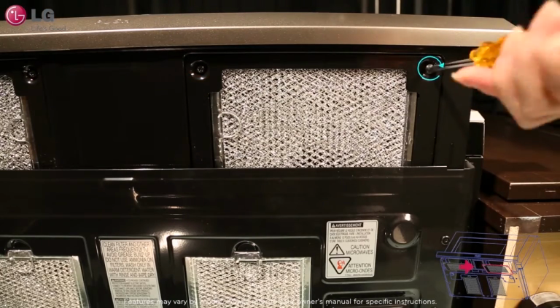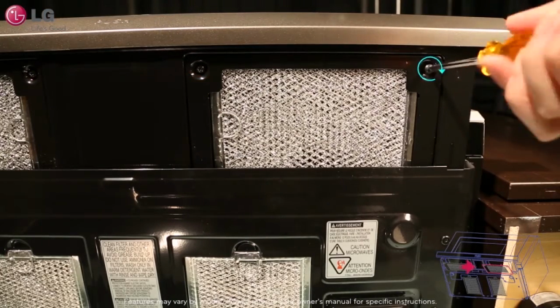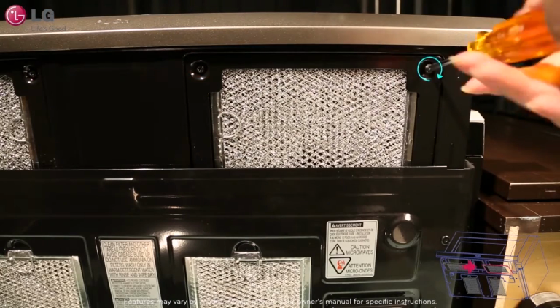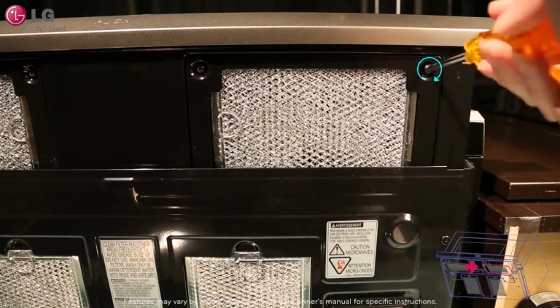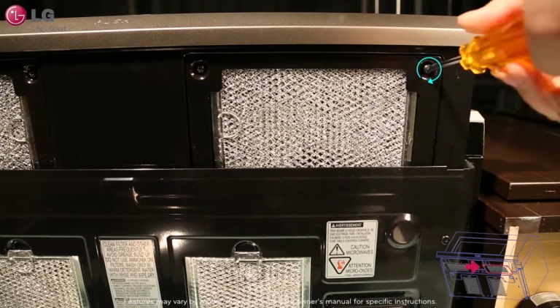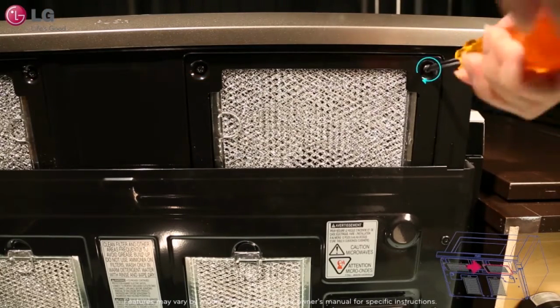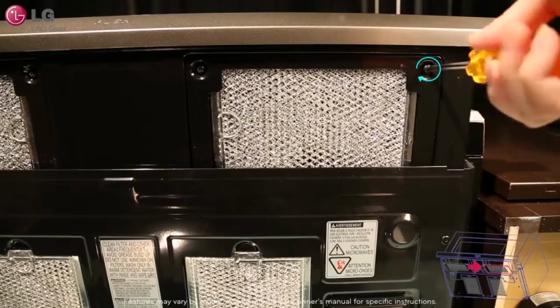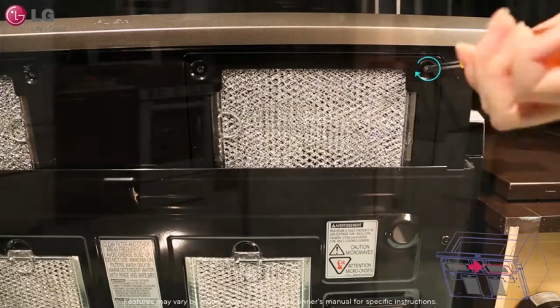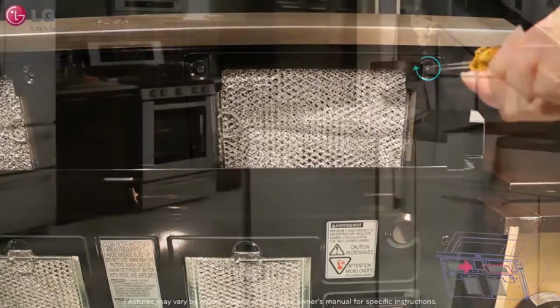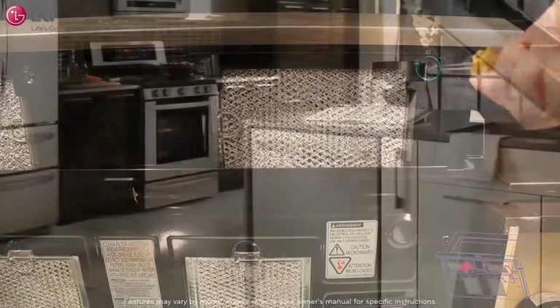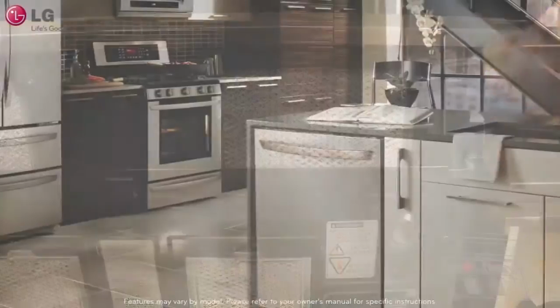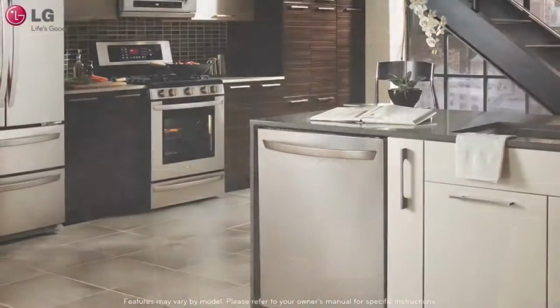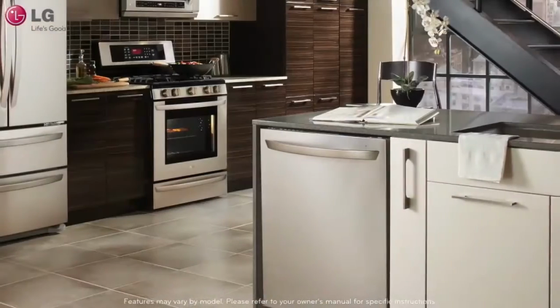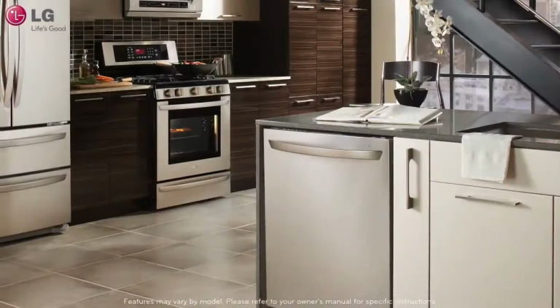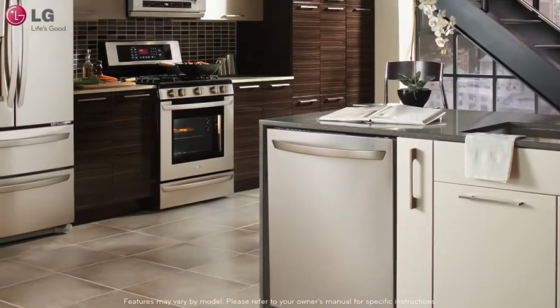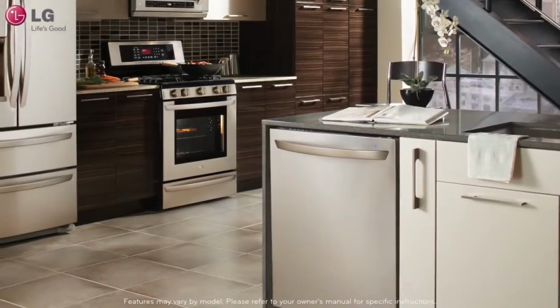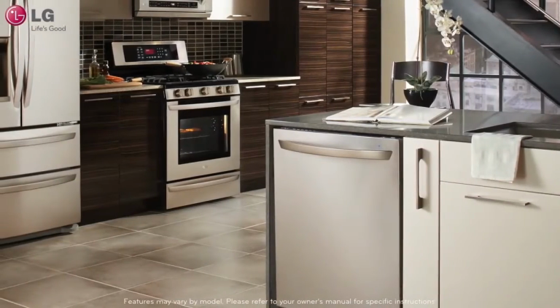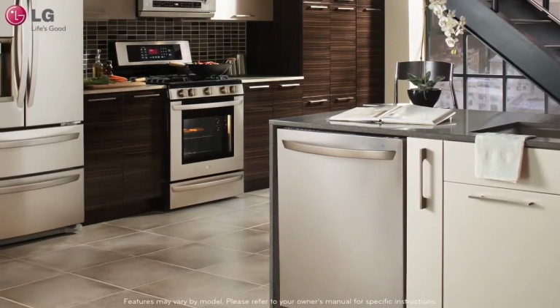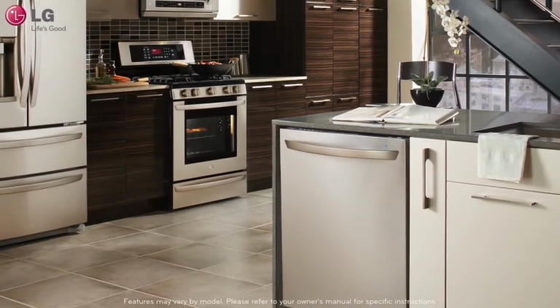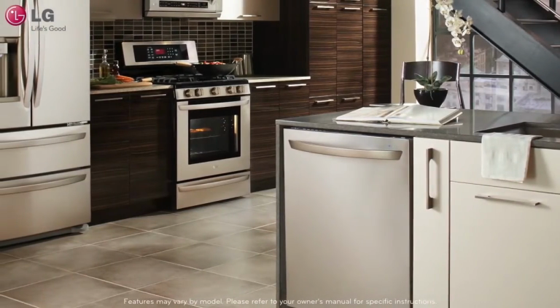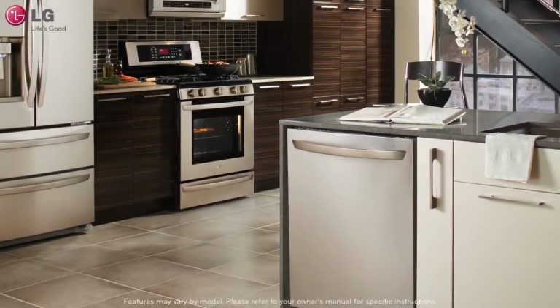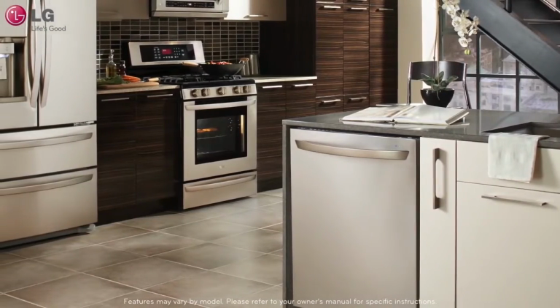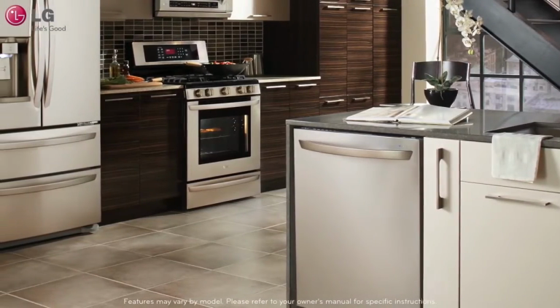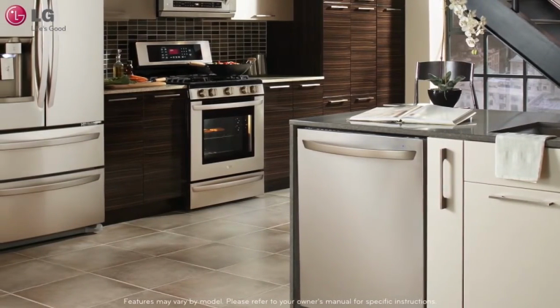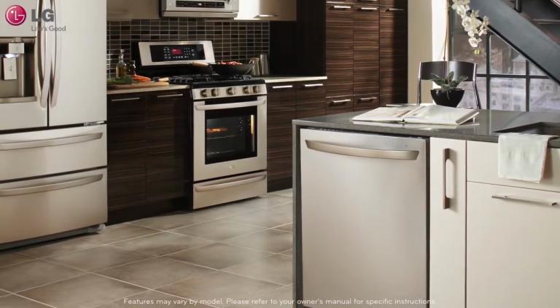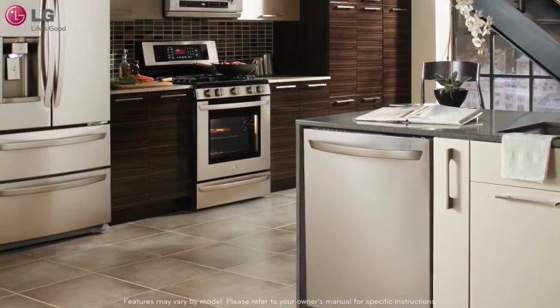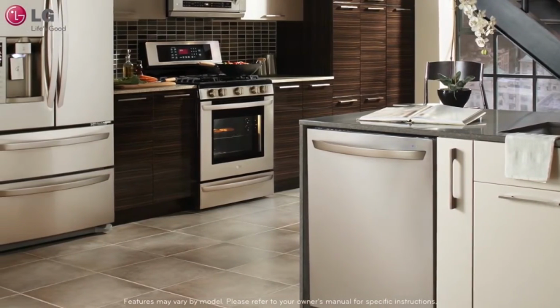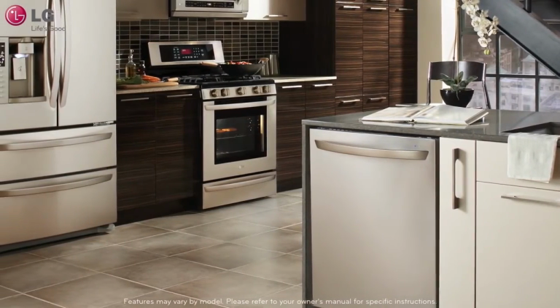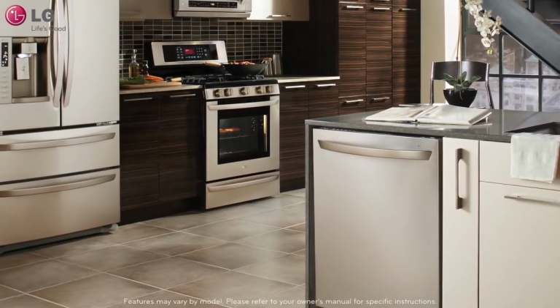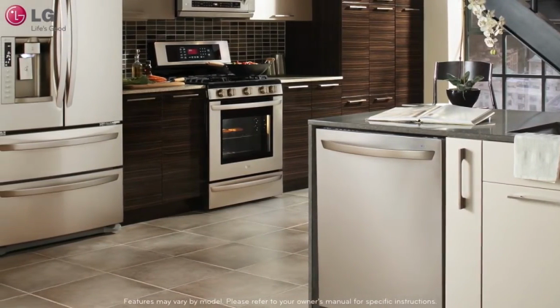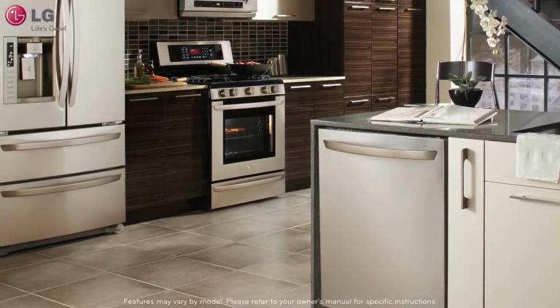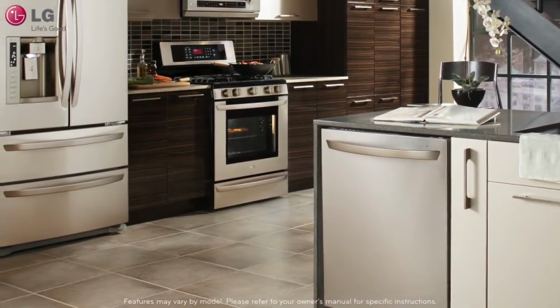Thank you for watching this LG customer support video. We hope you enjoy your LG experience.